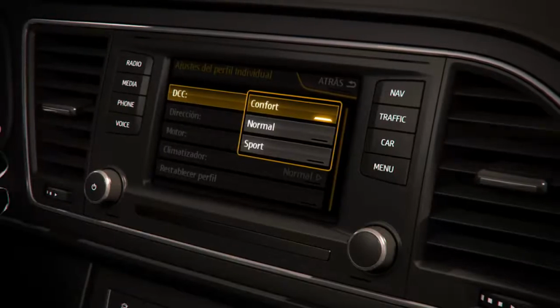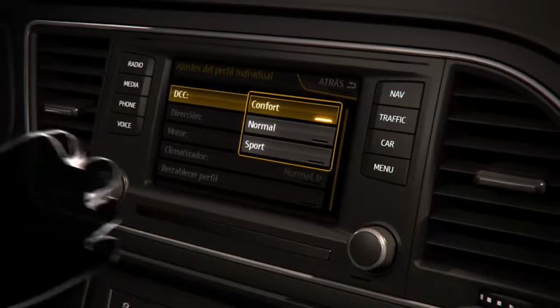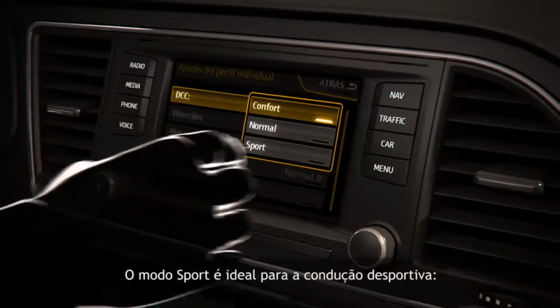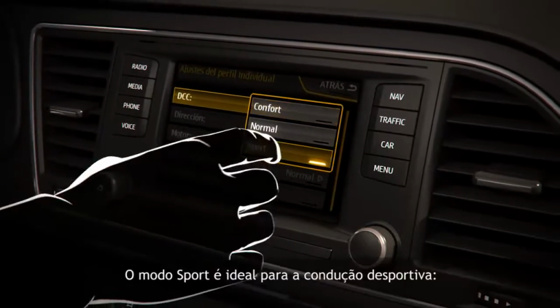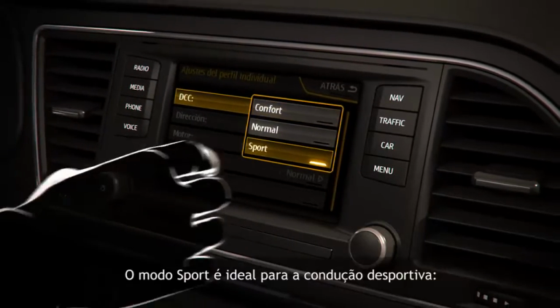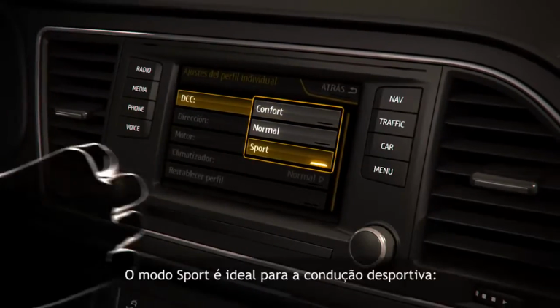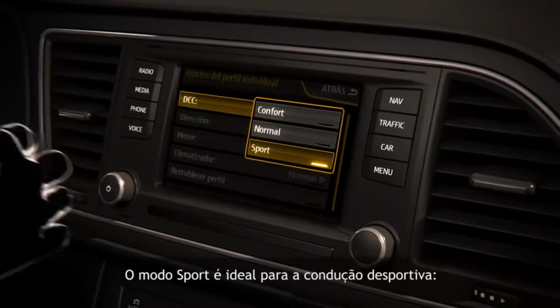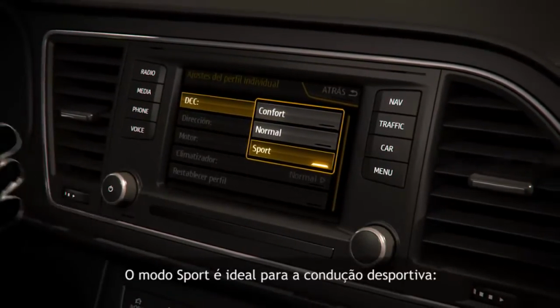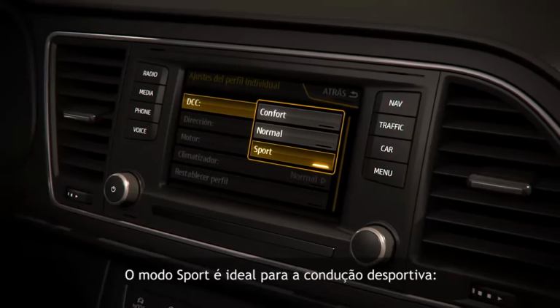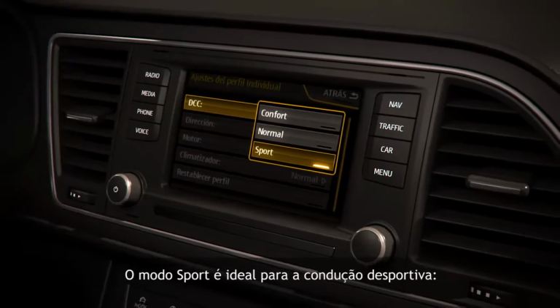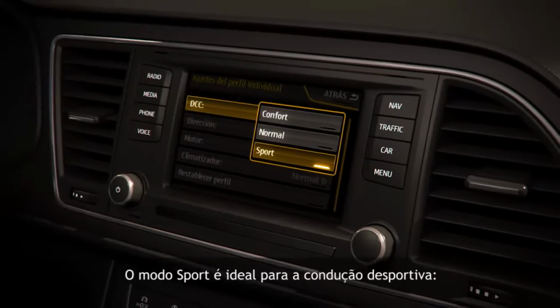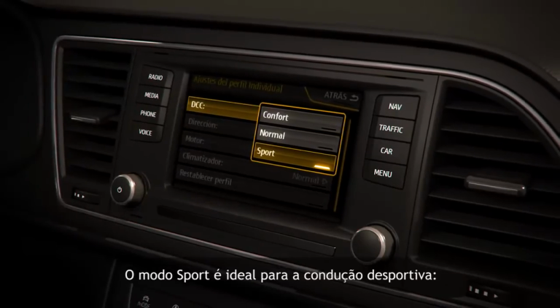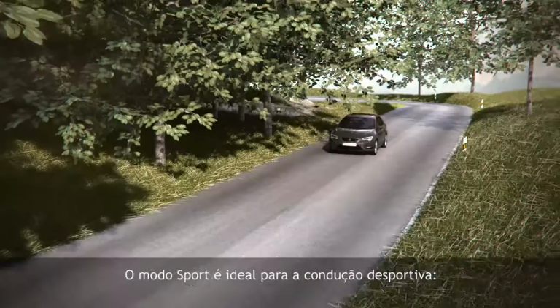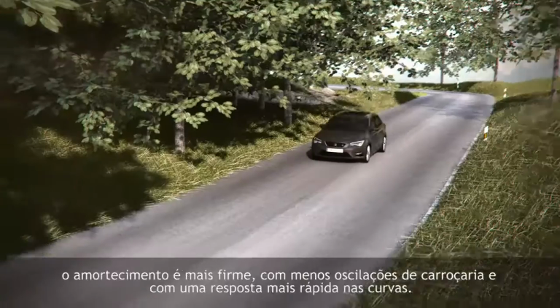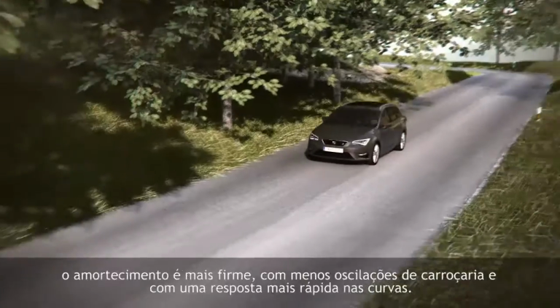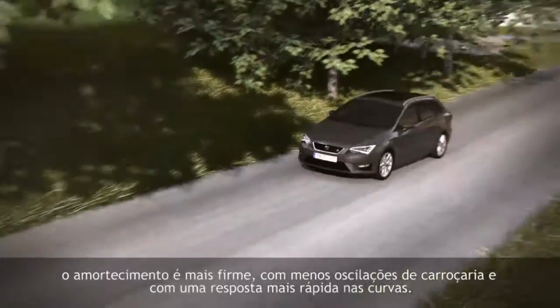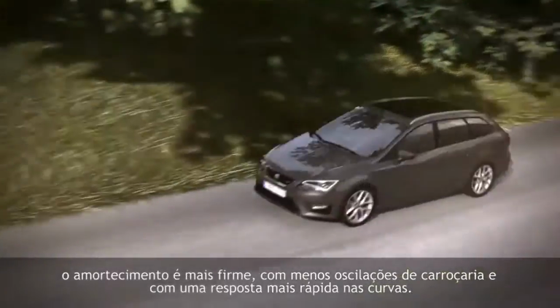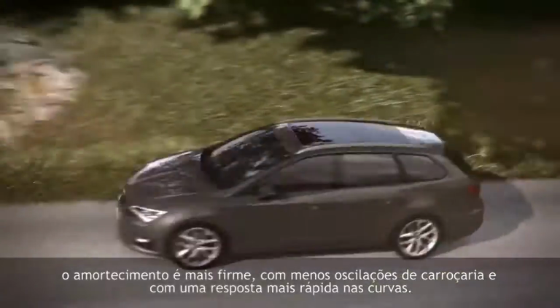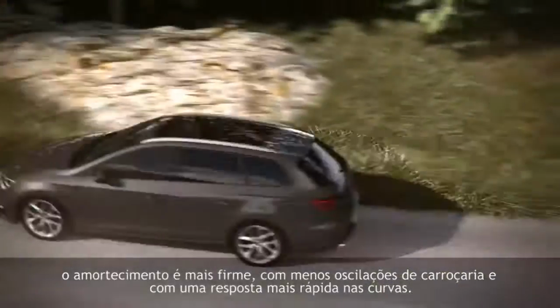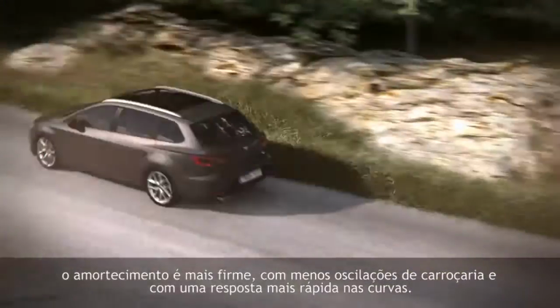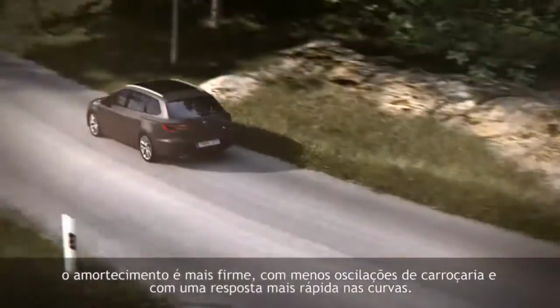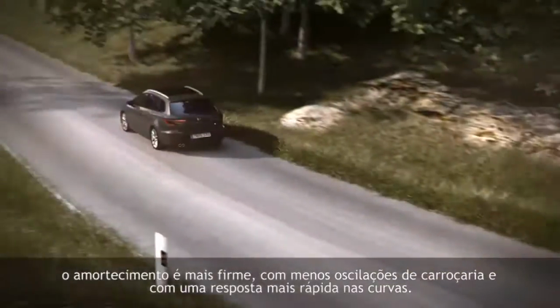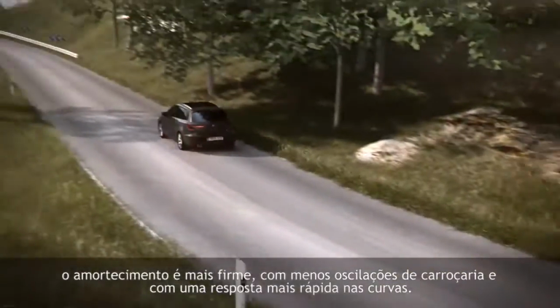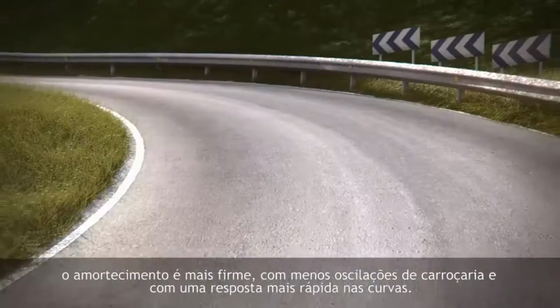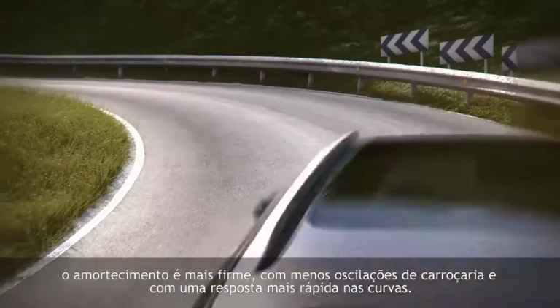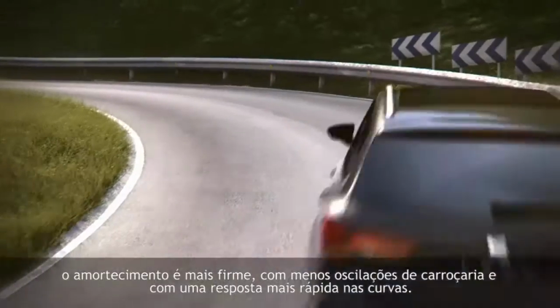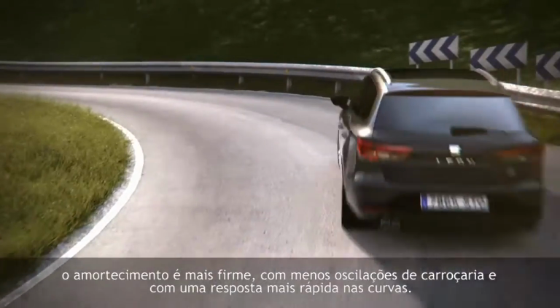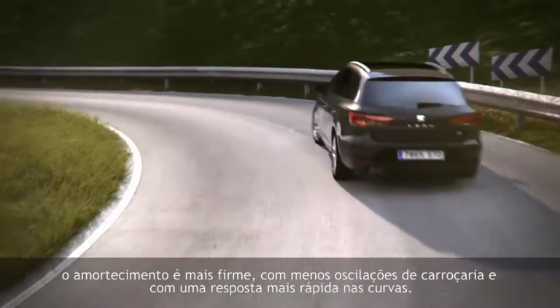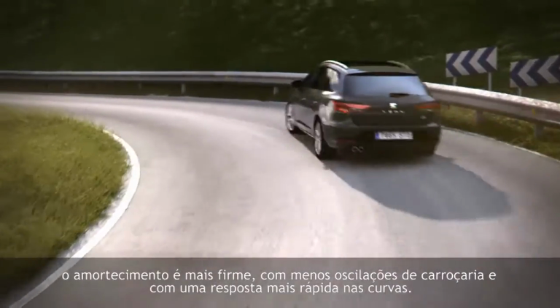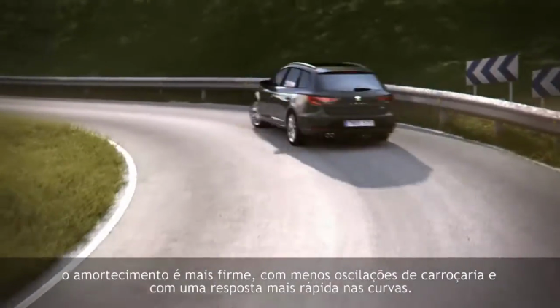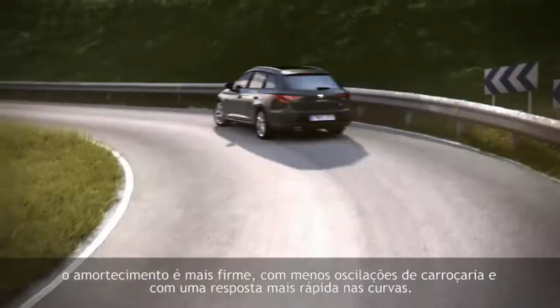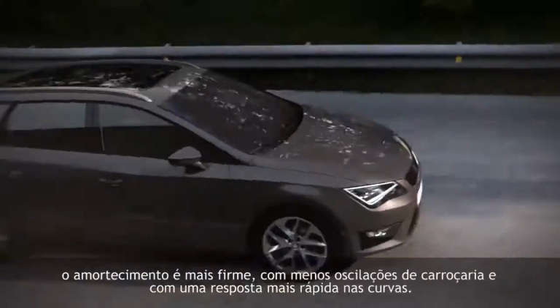The Sport mode is ideal for sporty driving. The damping is more firm with less body swings and faster response on curves.